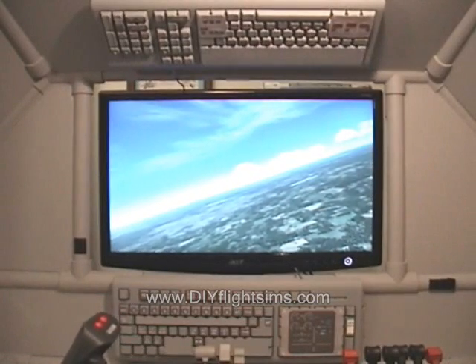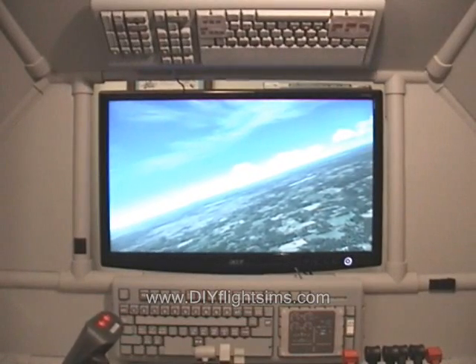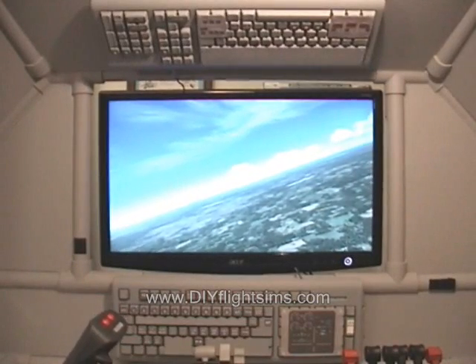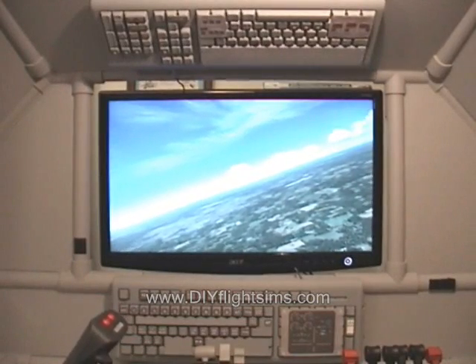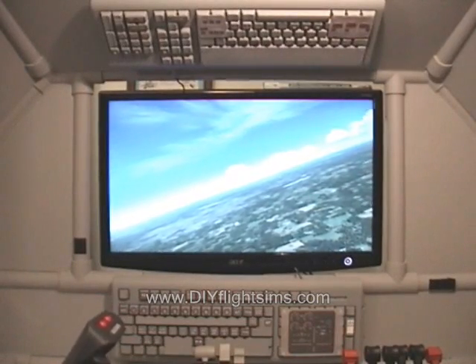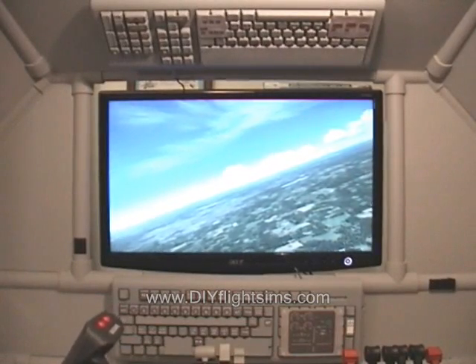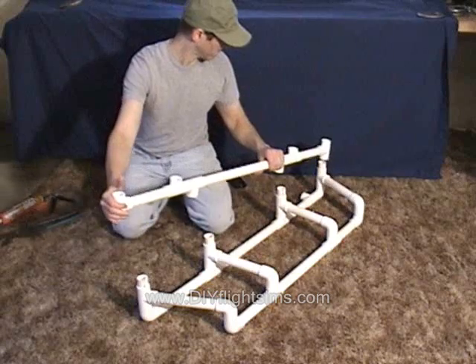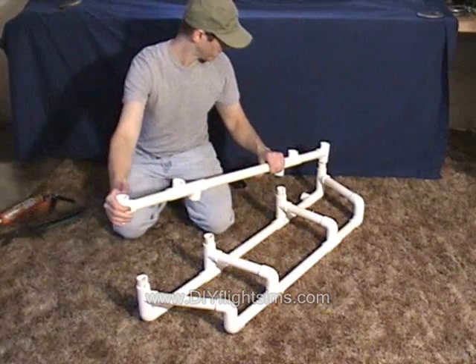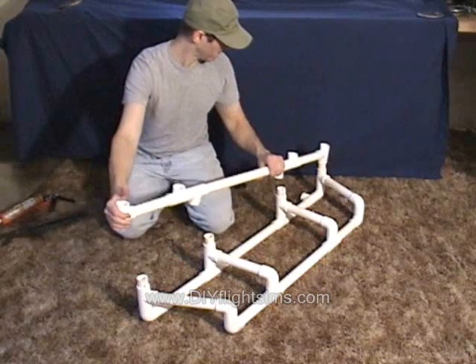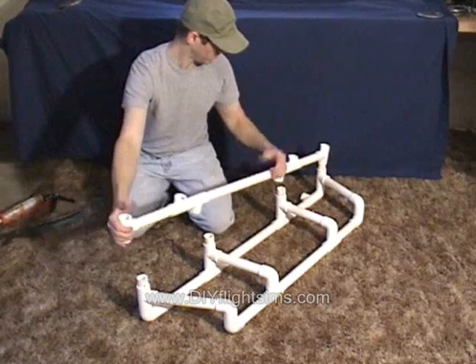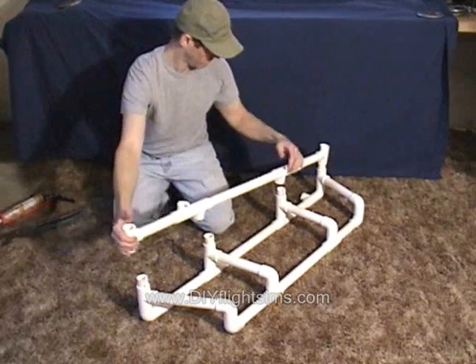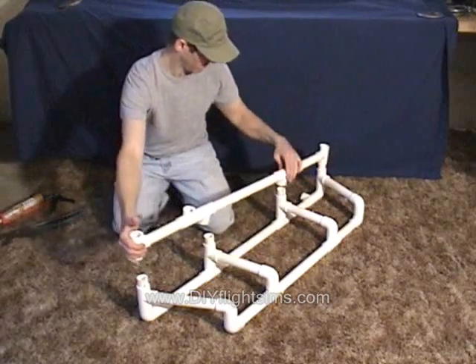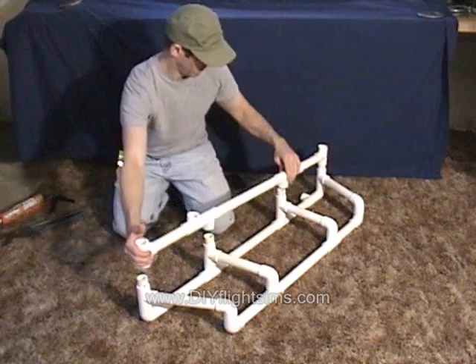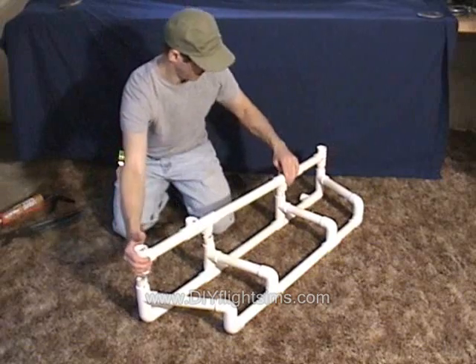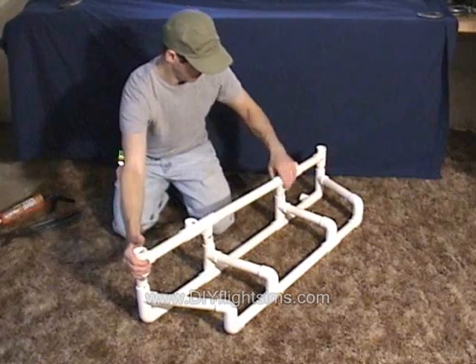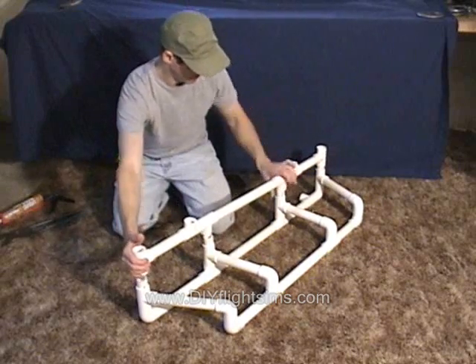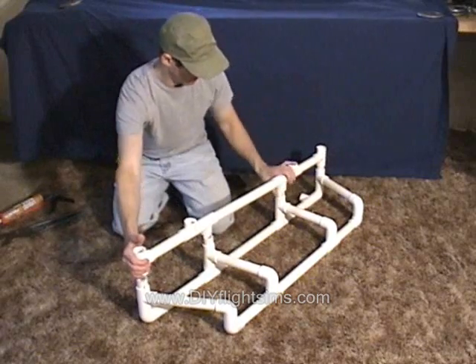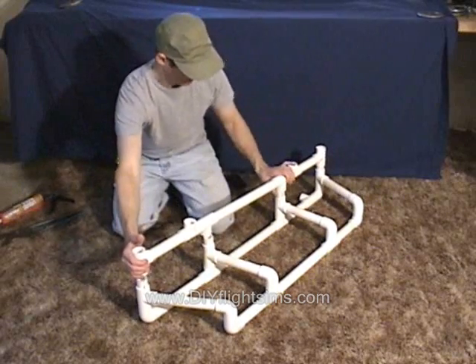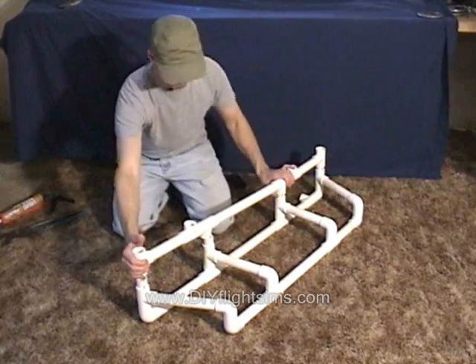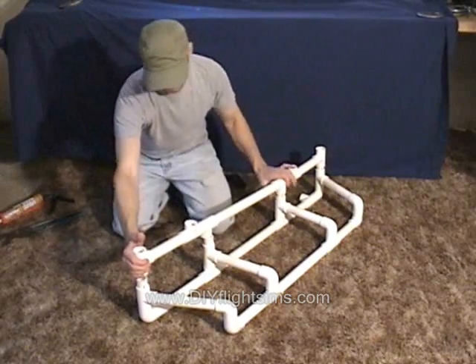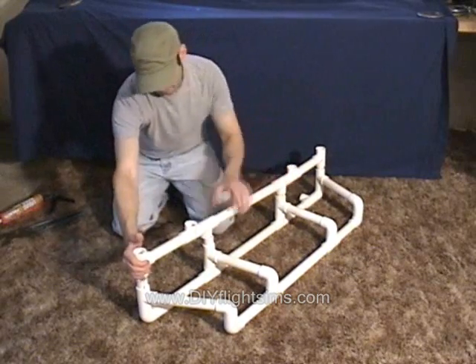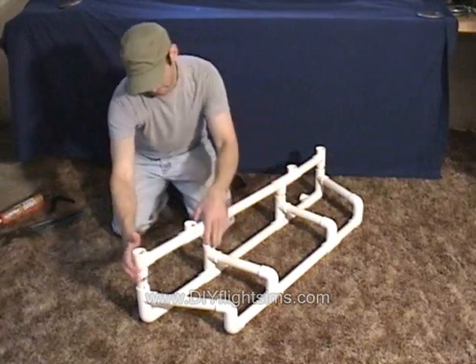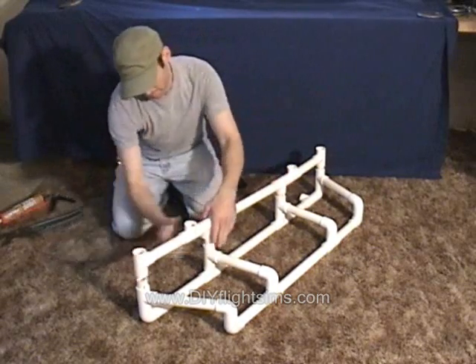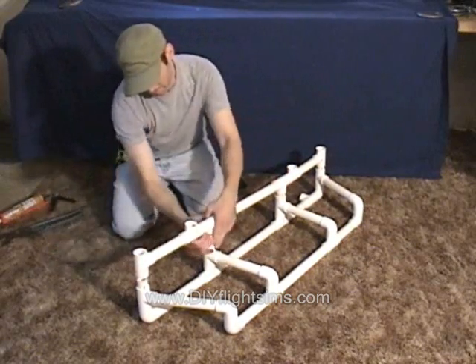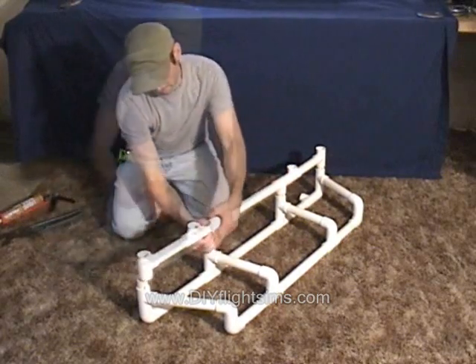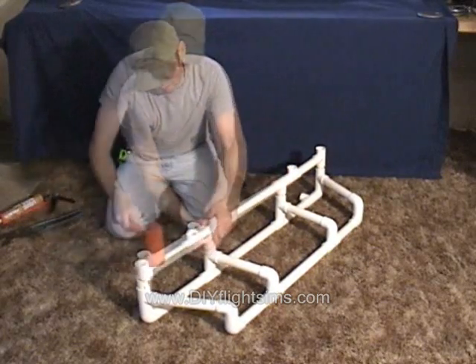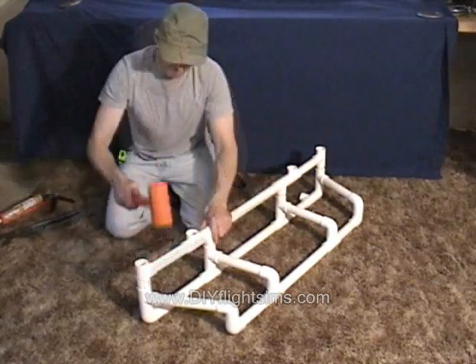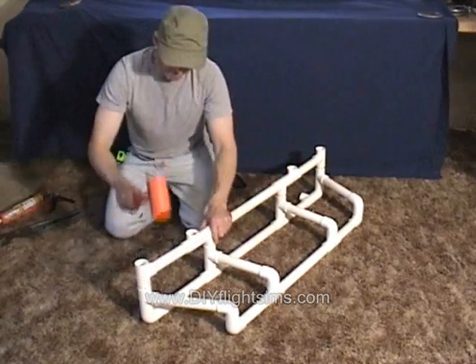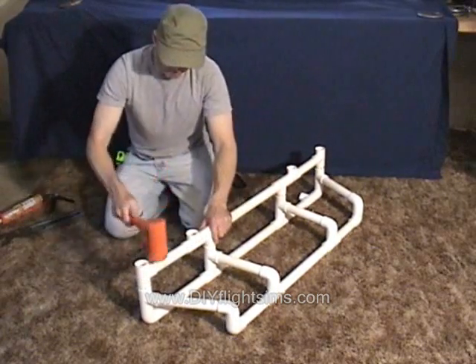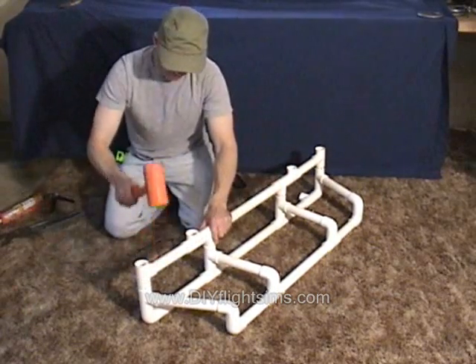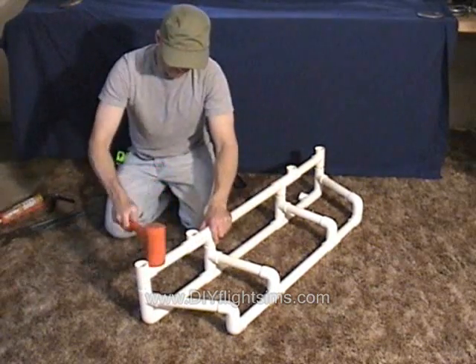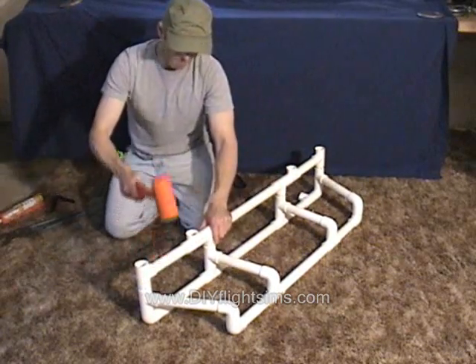Our instruction video shows you how to adjust the measurements of the frame to fit around whatever size monitor you're using.